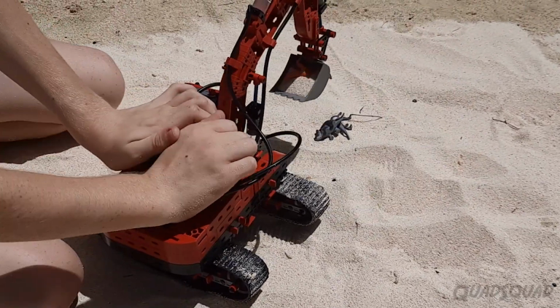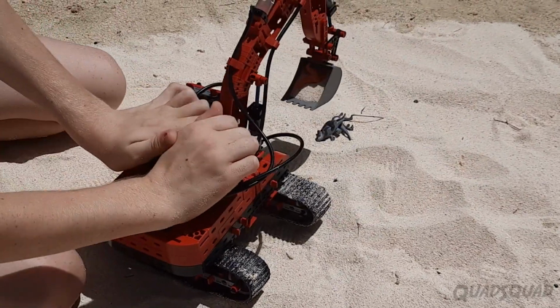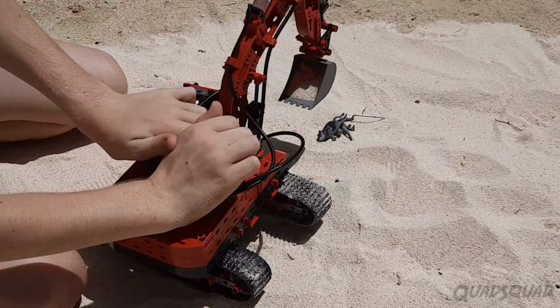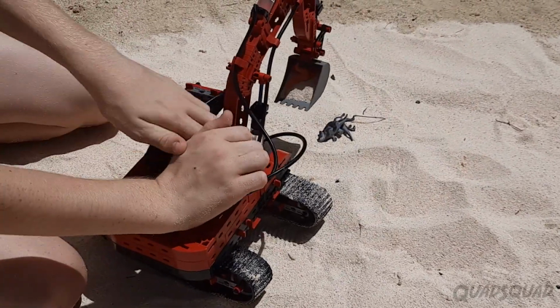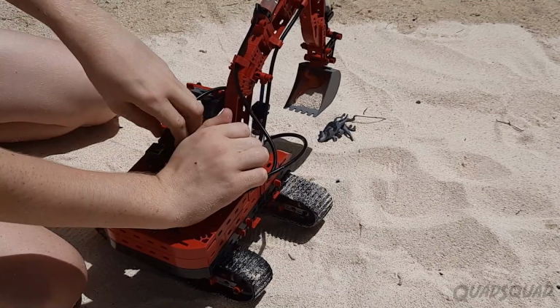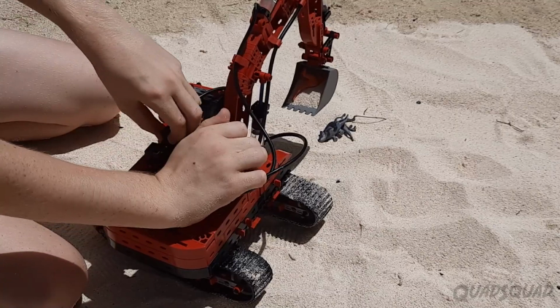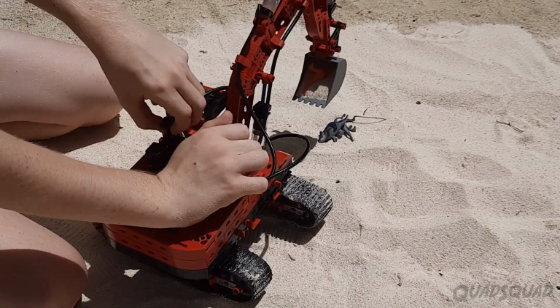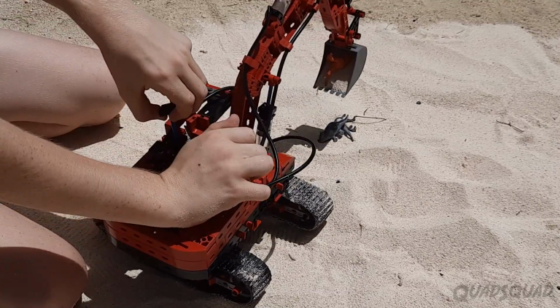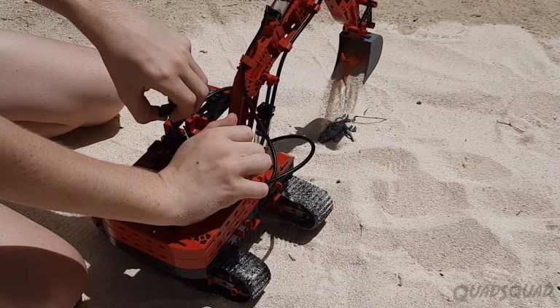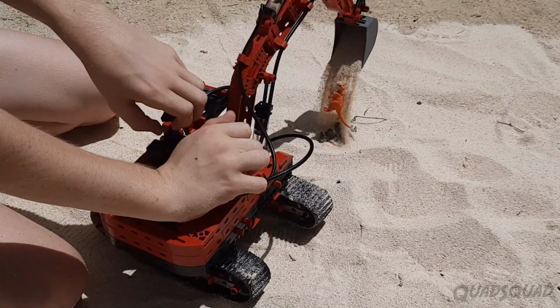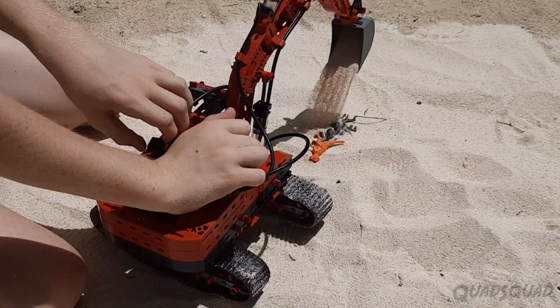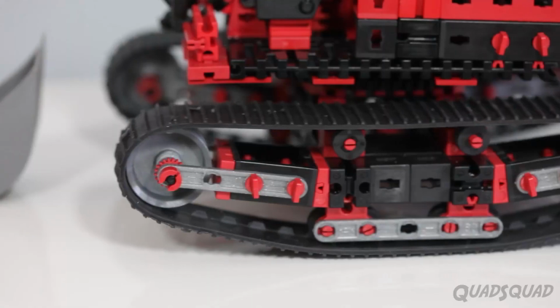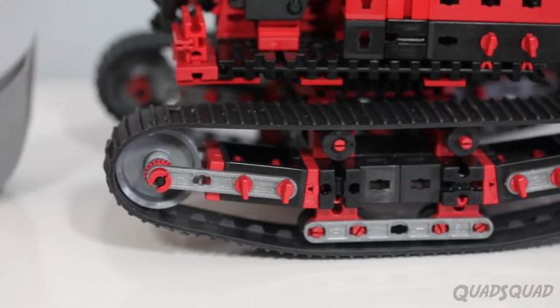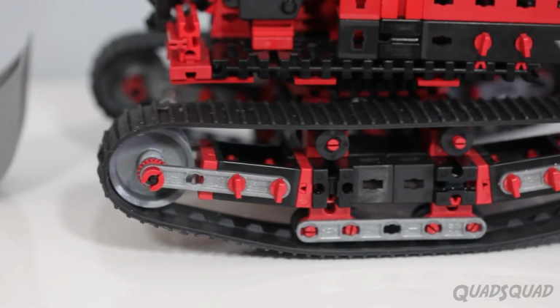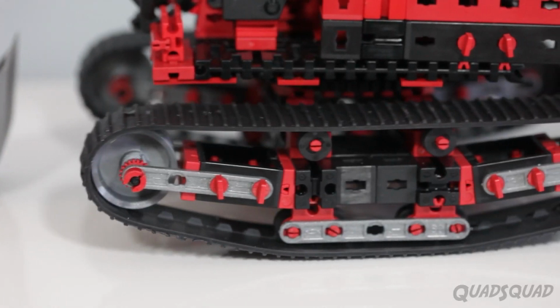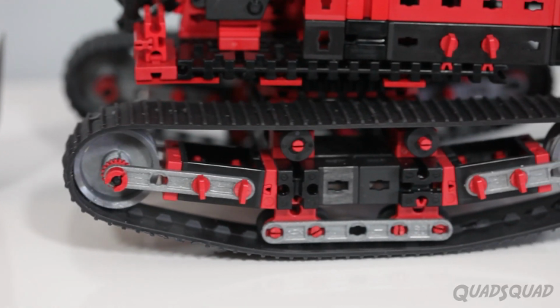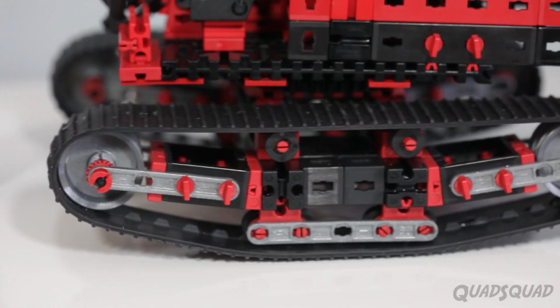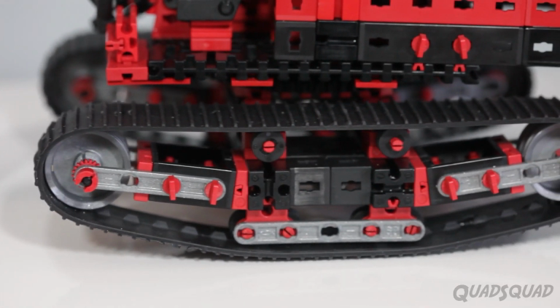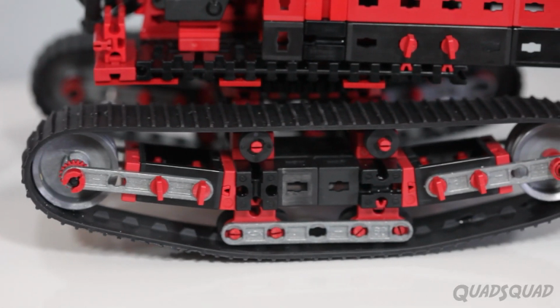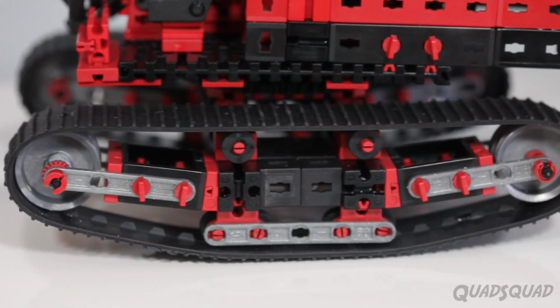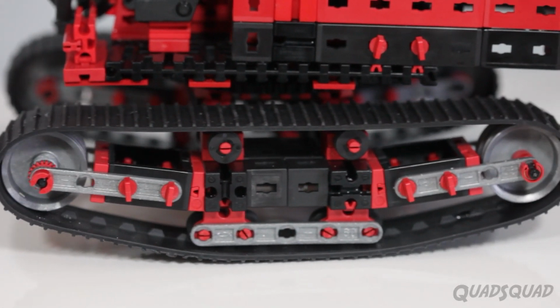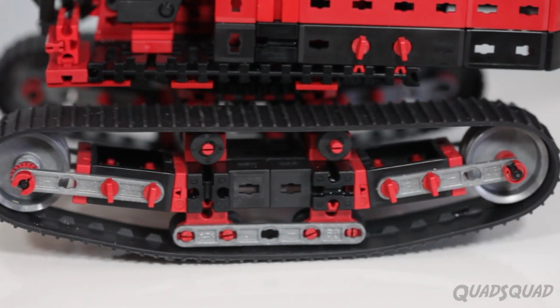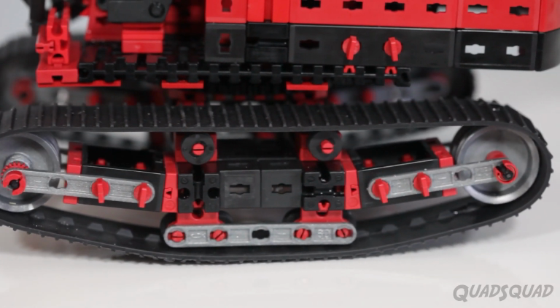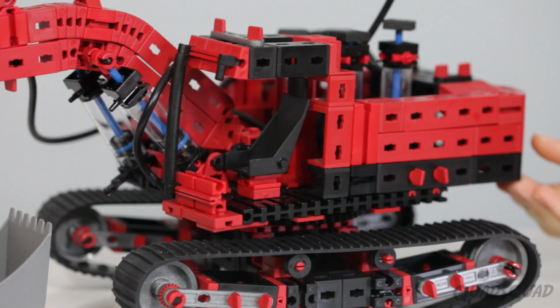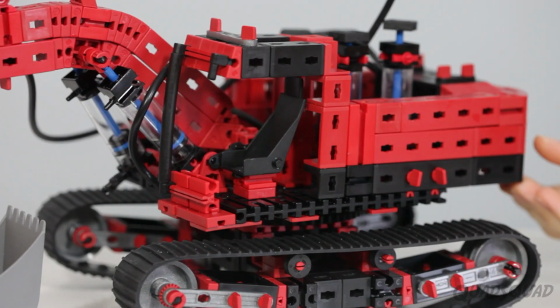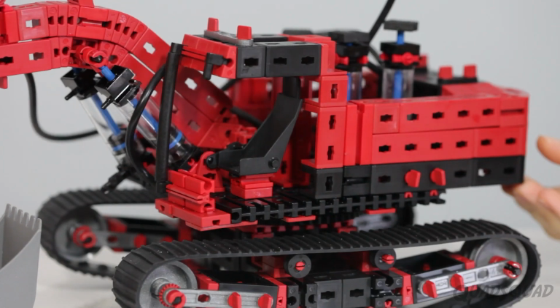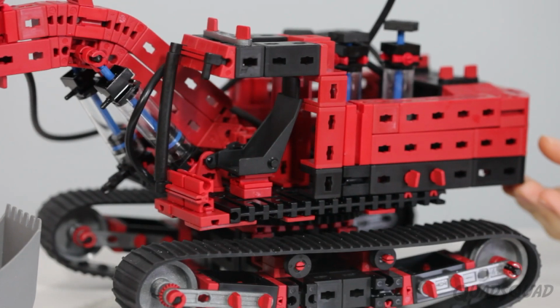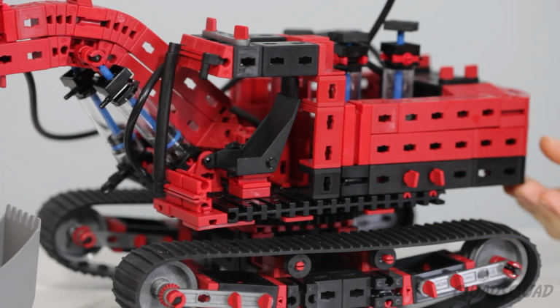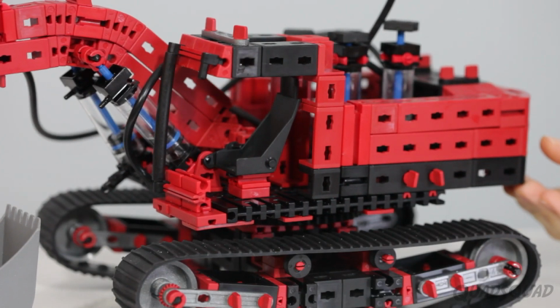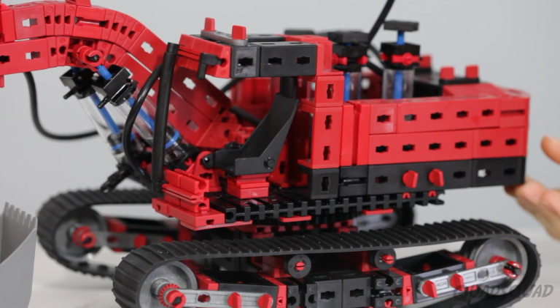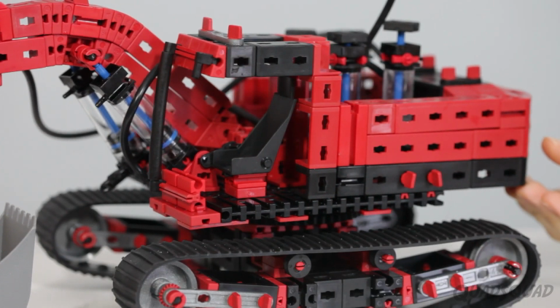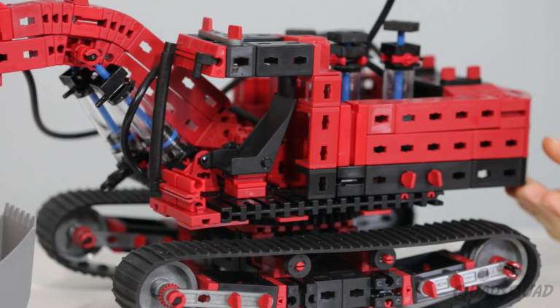One of the things I liked was how detailed this set was and how it looked almost realistic.